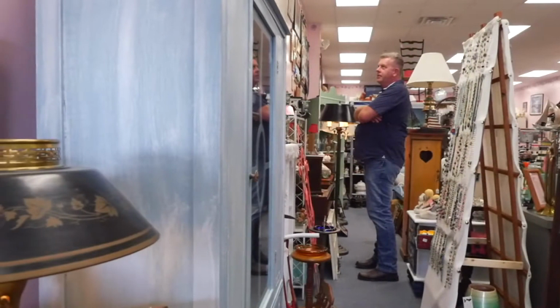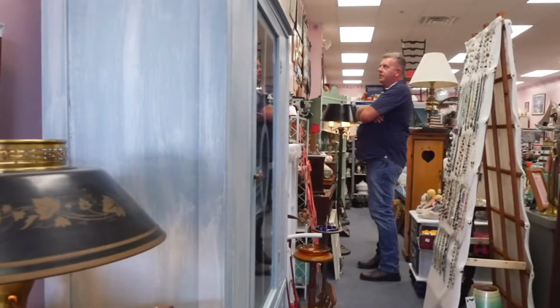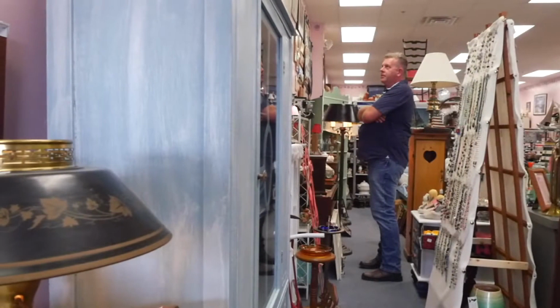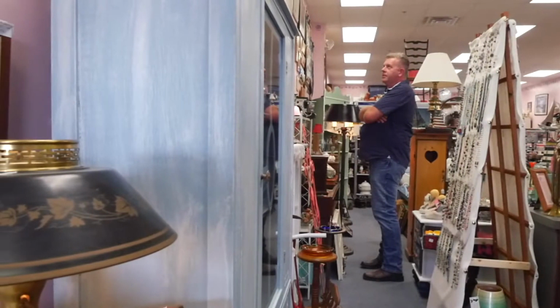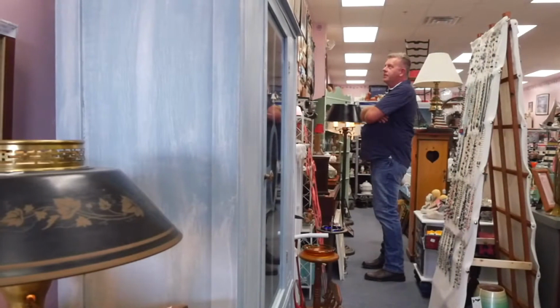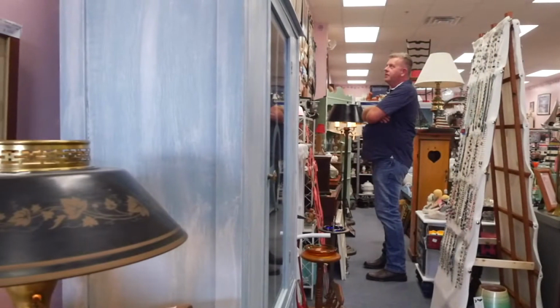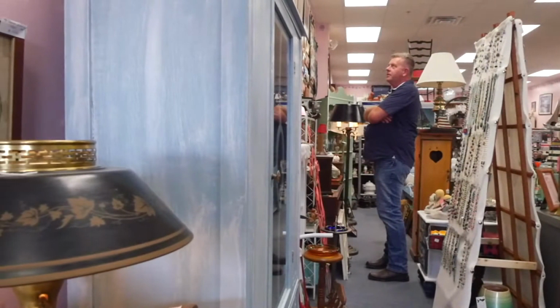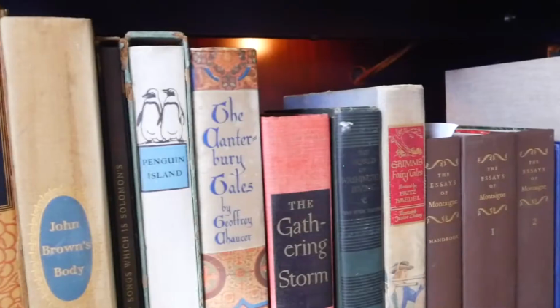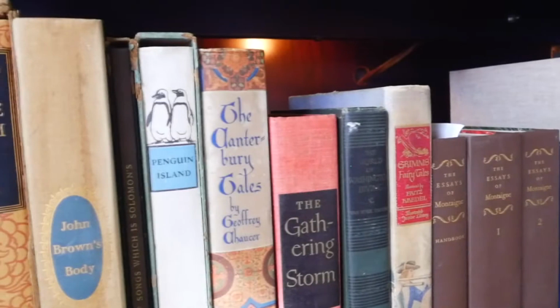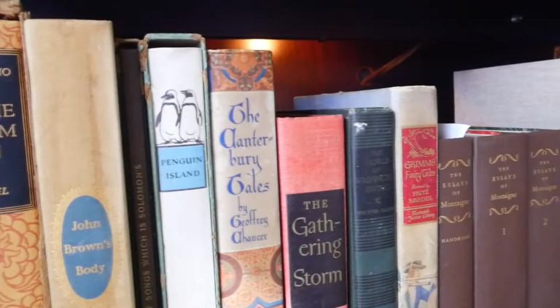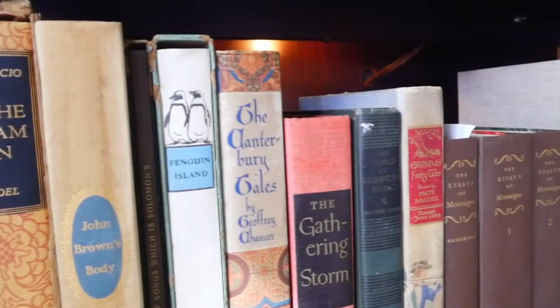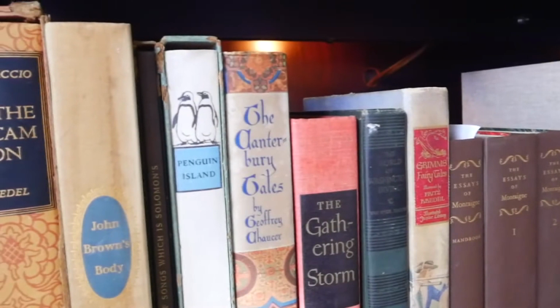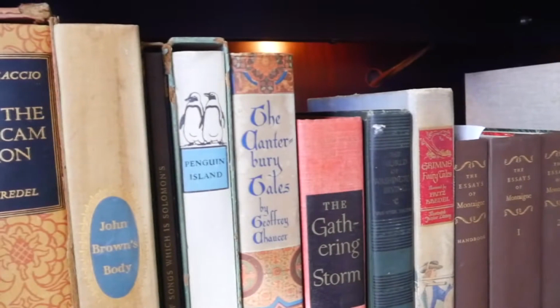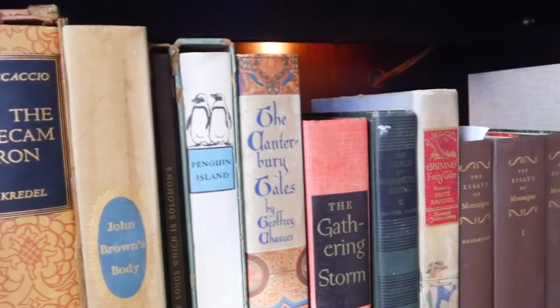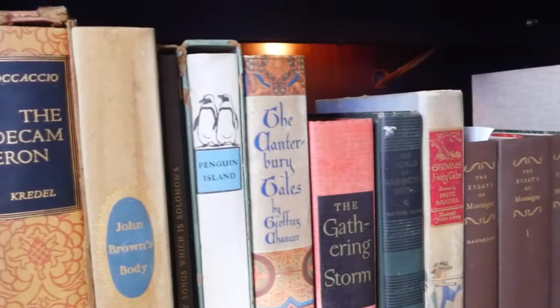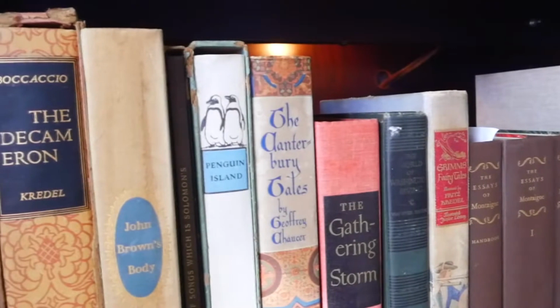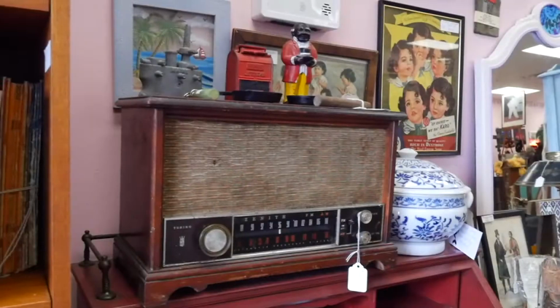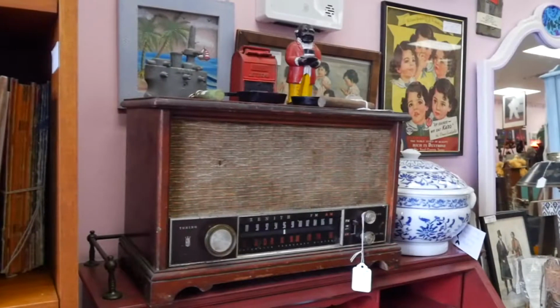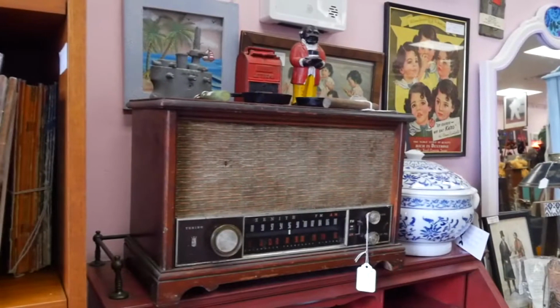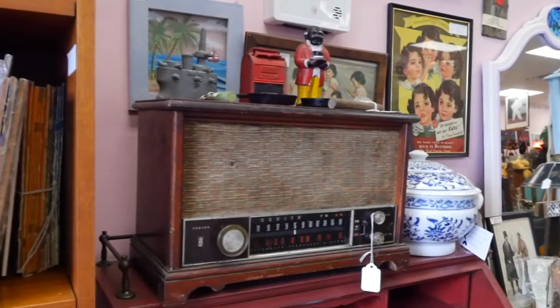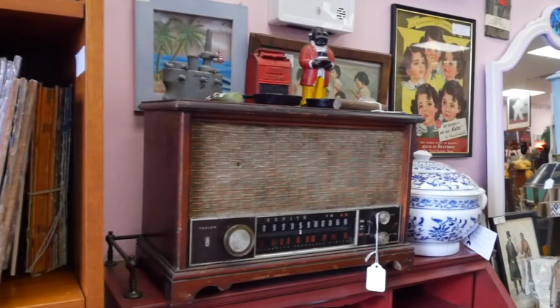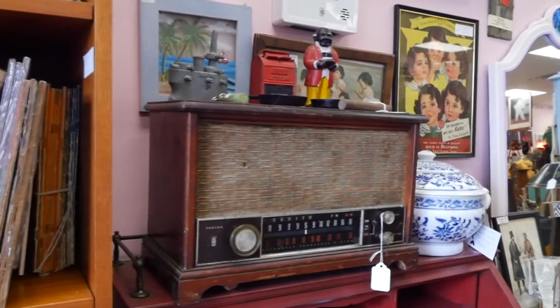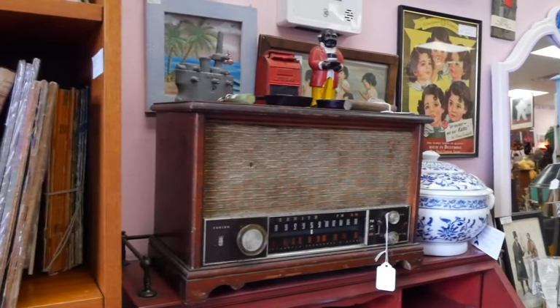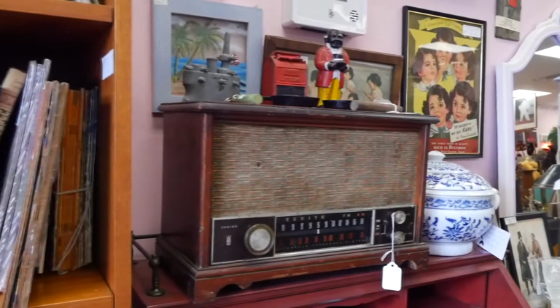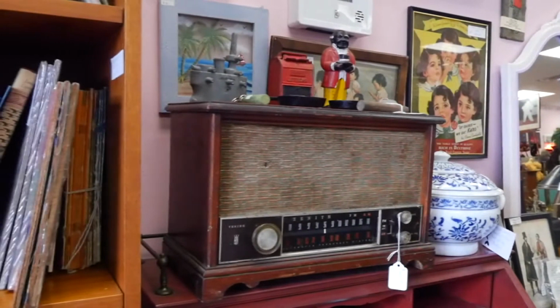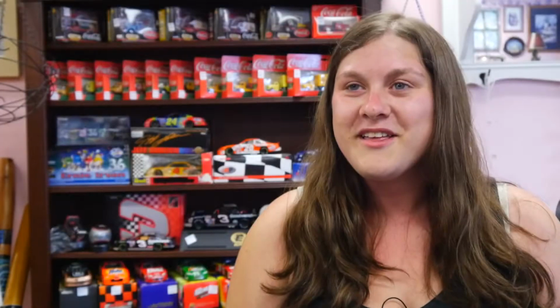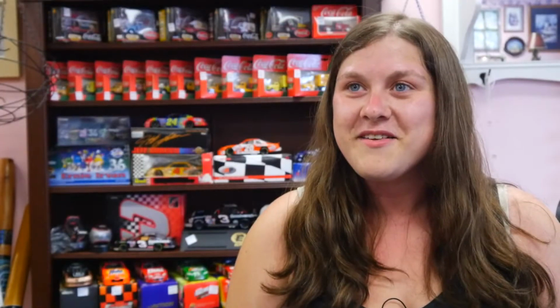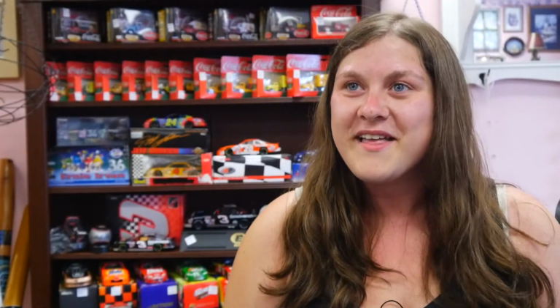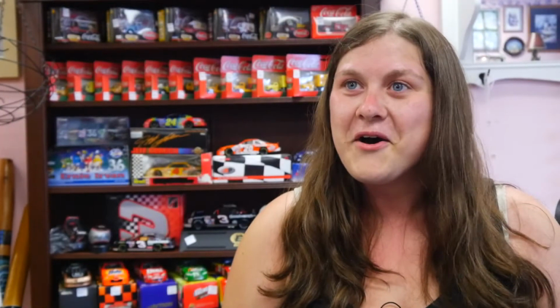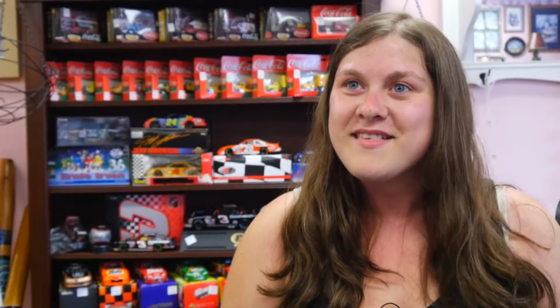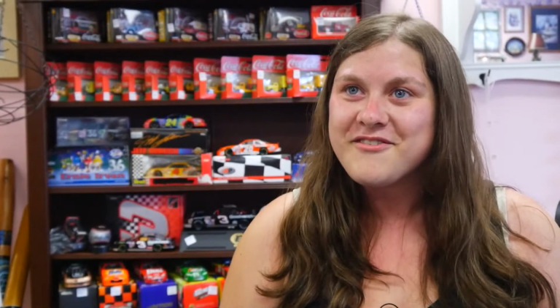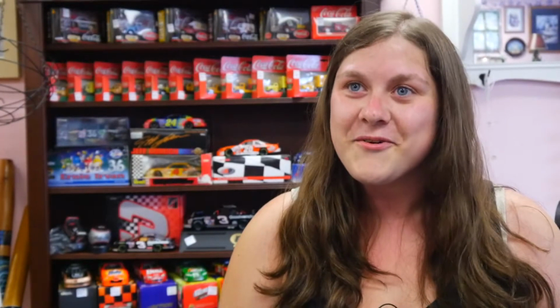If we find that one piece that somebody's looking for to satisfy their collection, that makes us feel really good. It really feels more like a home instead of a store.